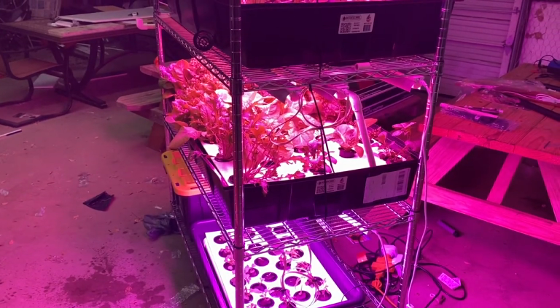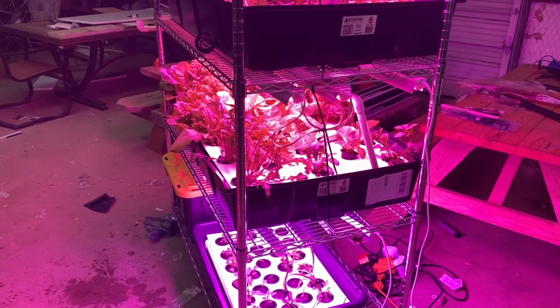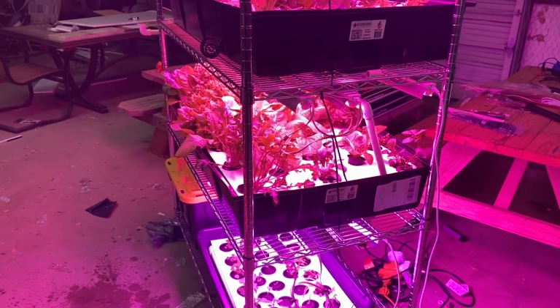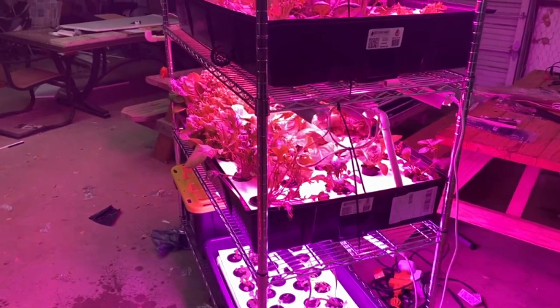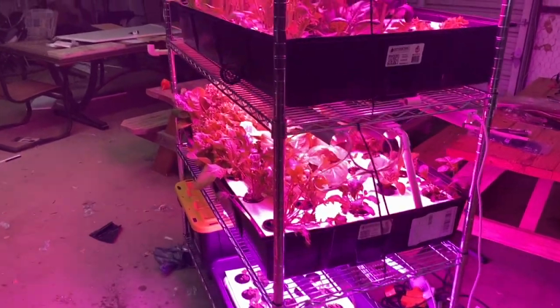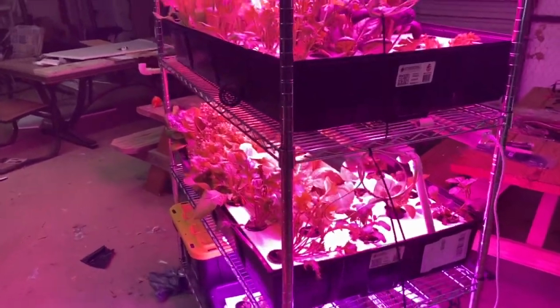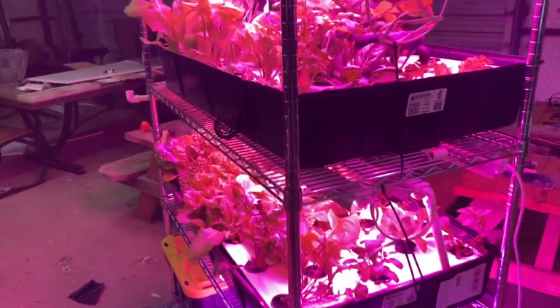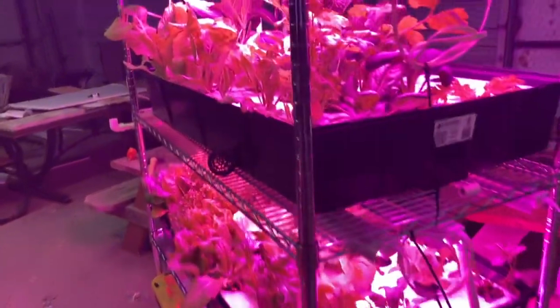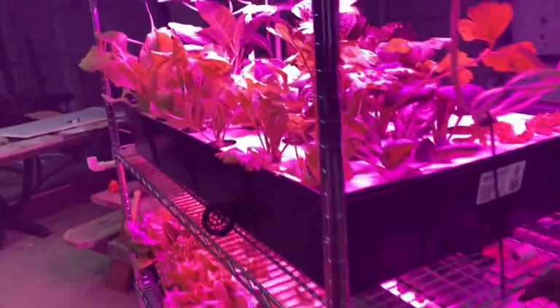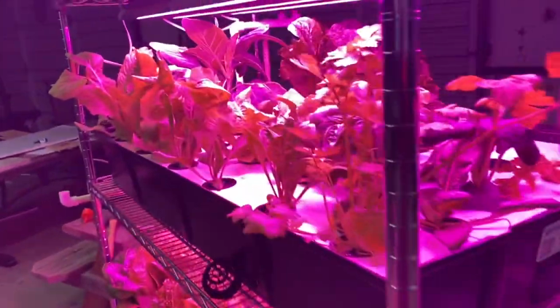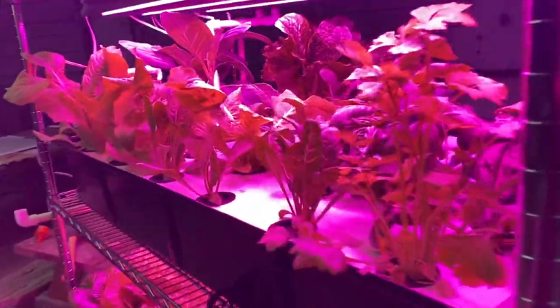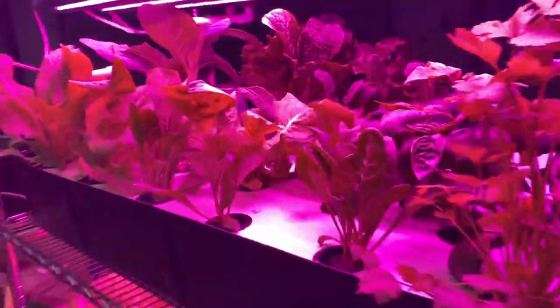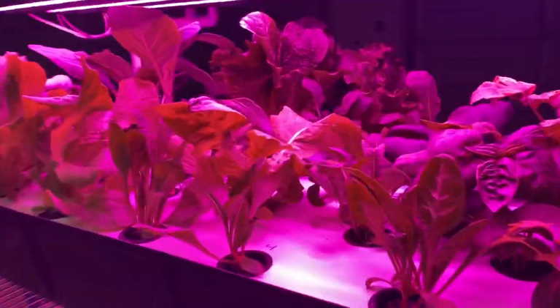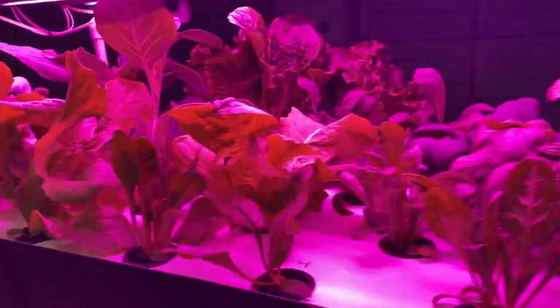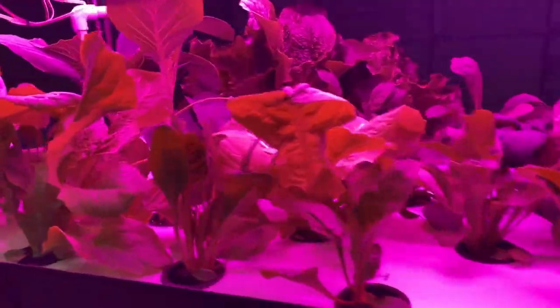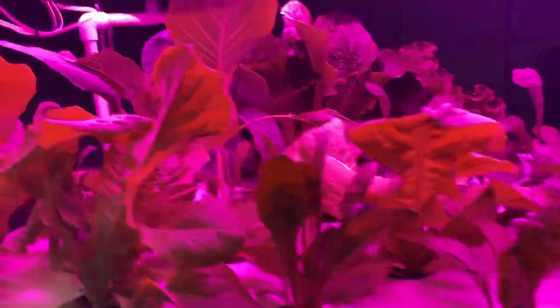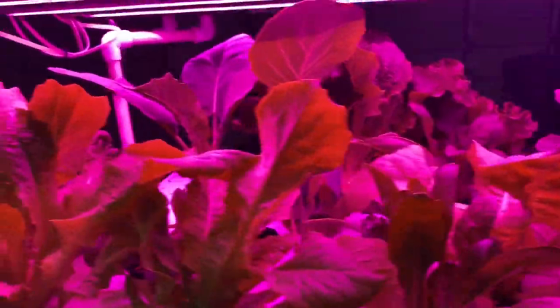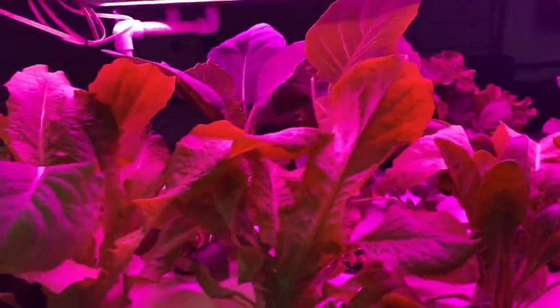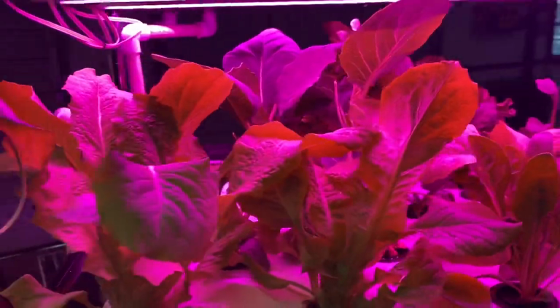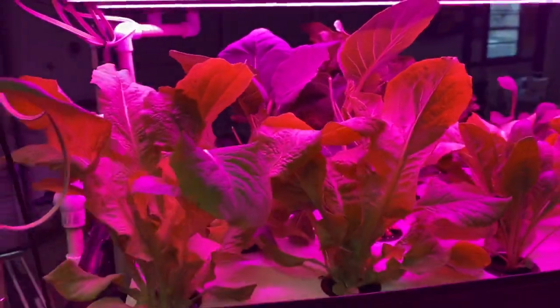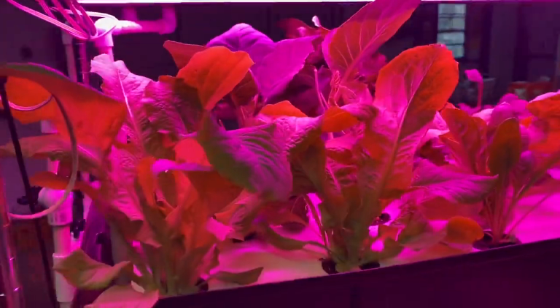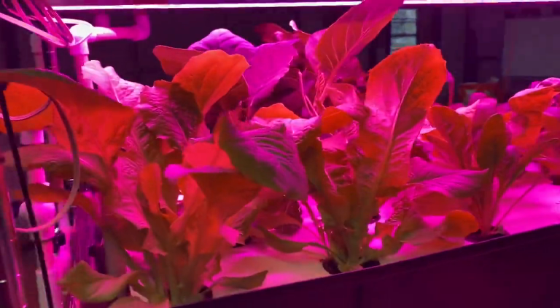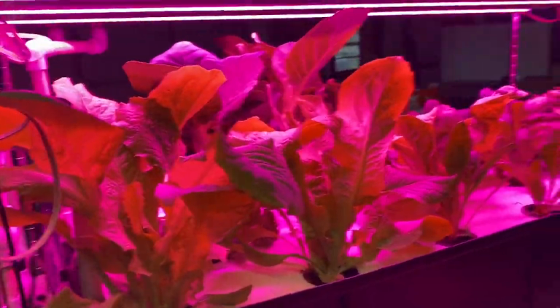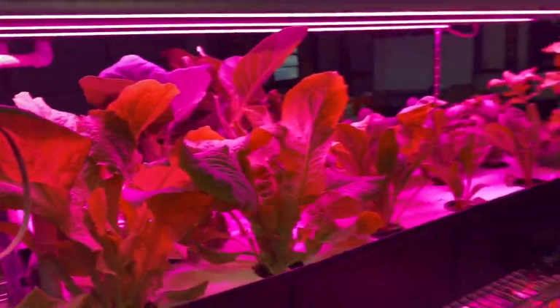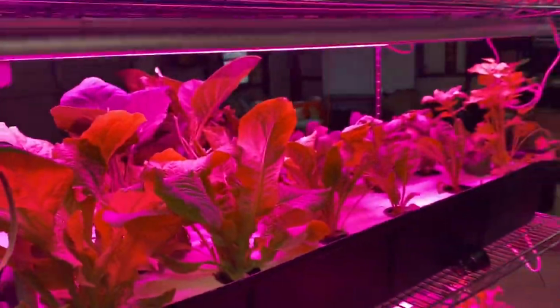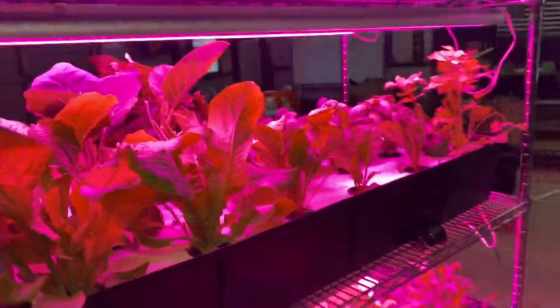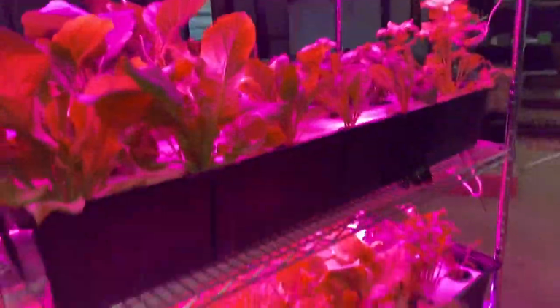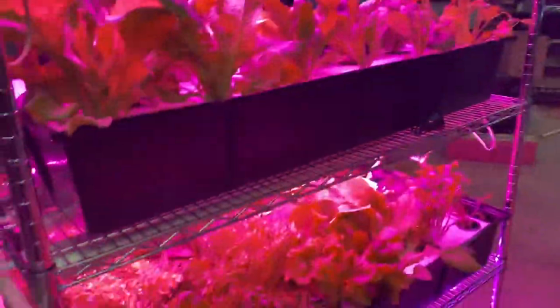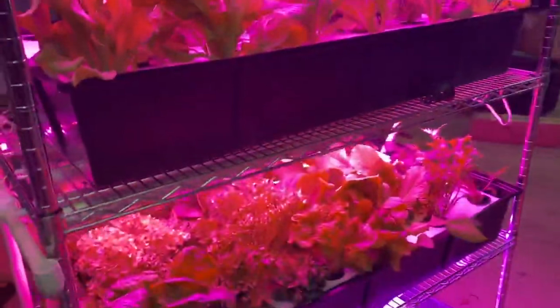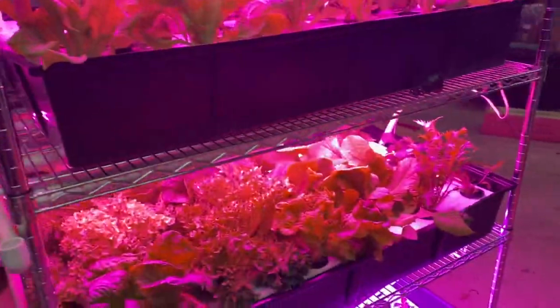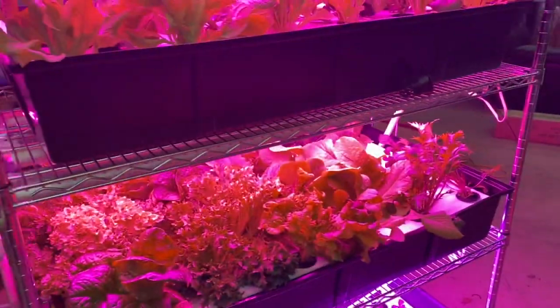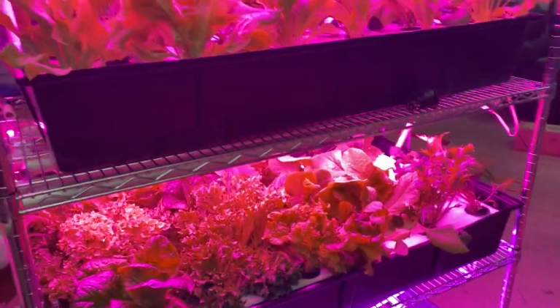Hey YouTube, Jack here. A little progress update on the vertical farm. As you can see, everything's doing really well.